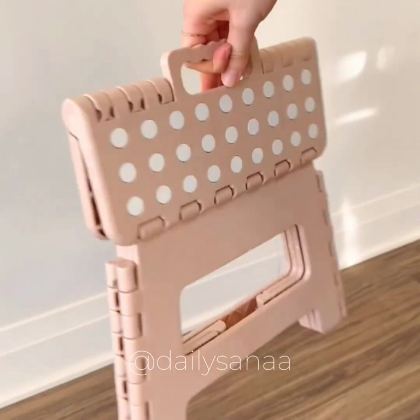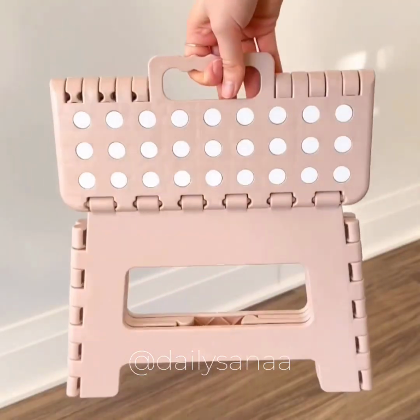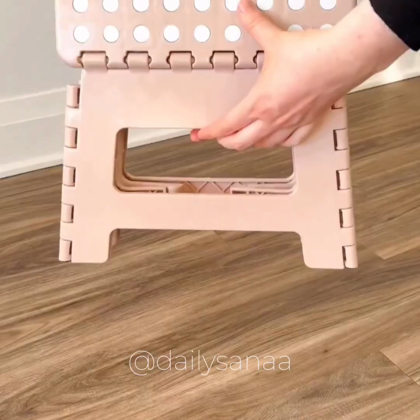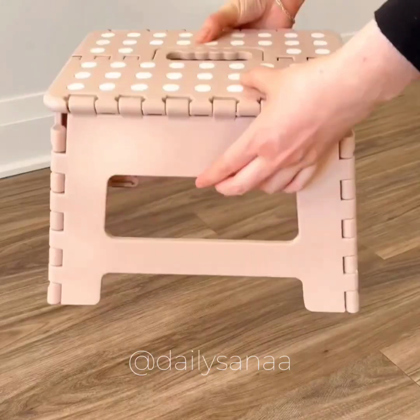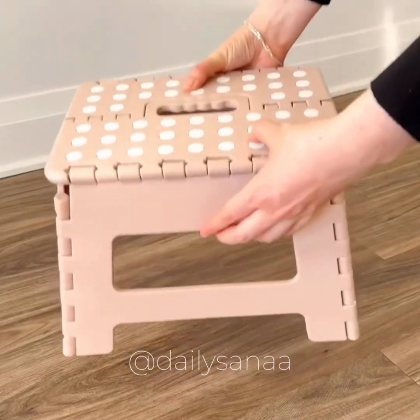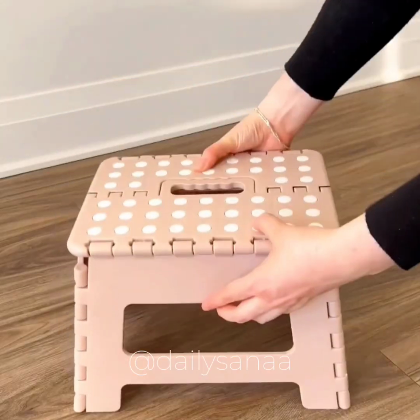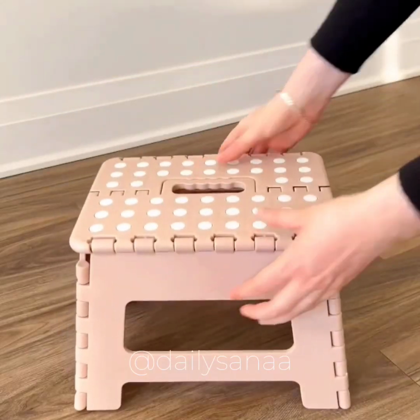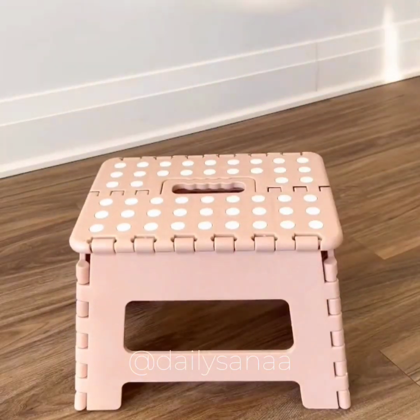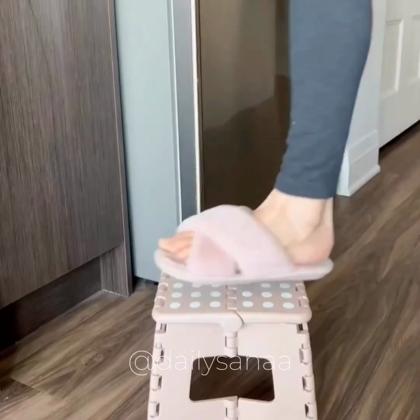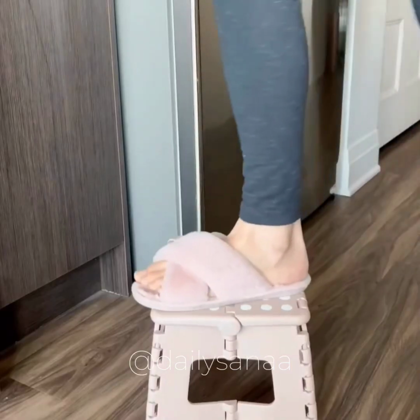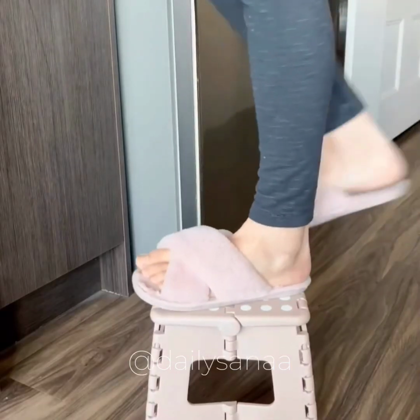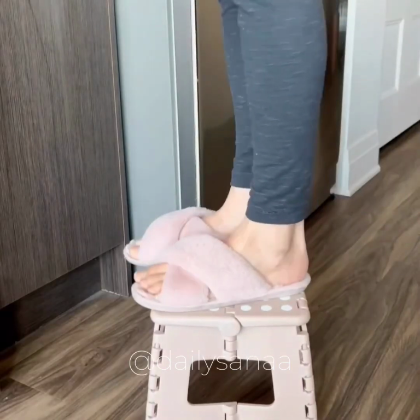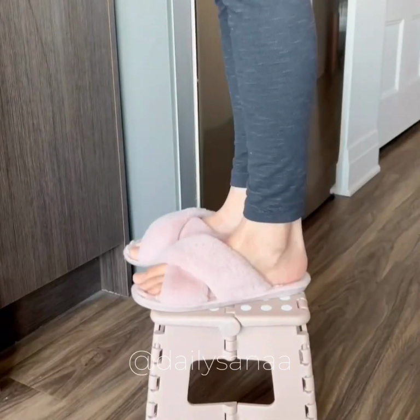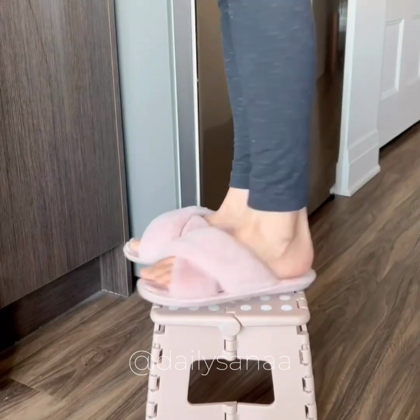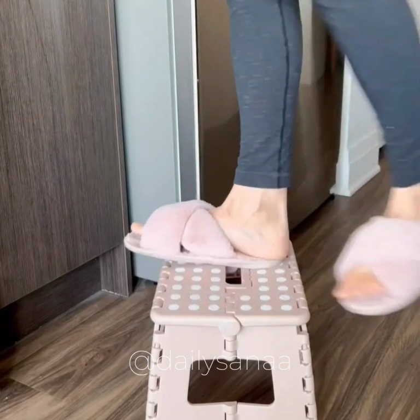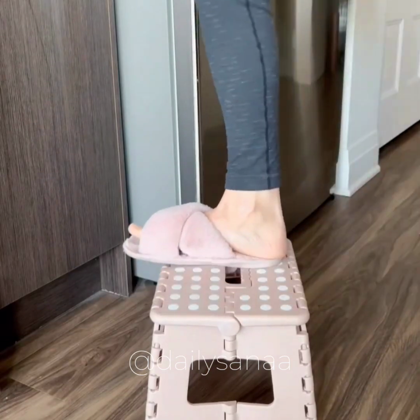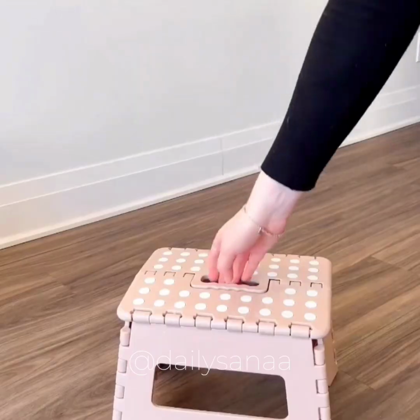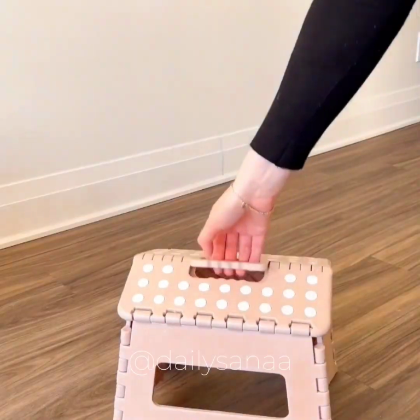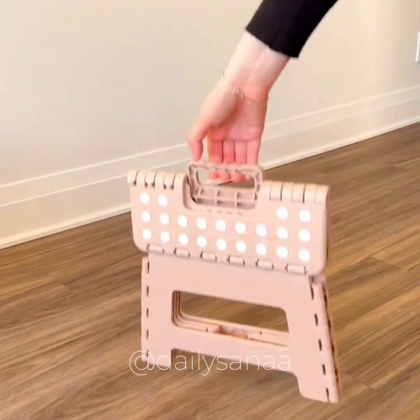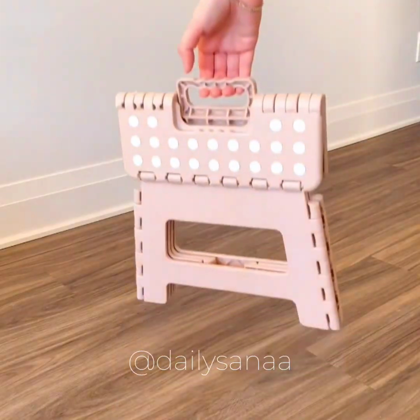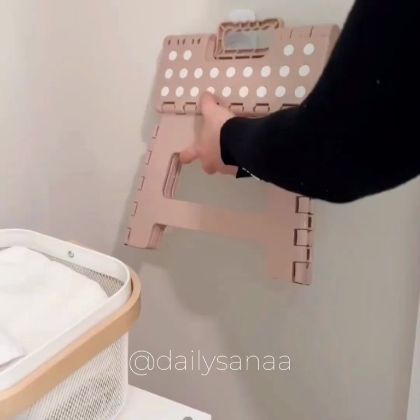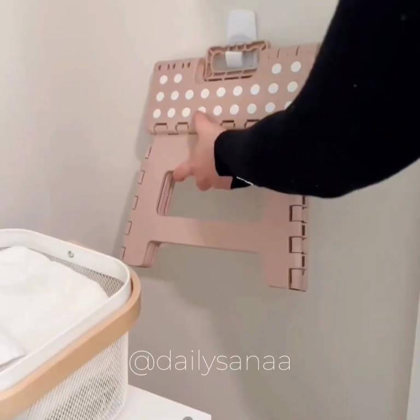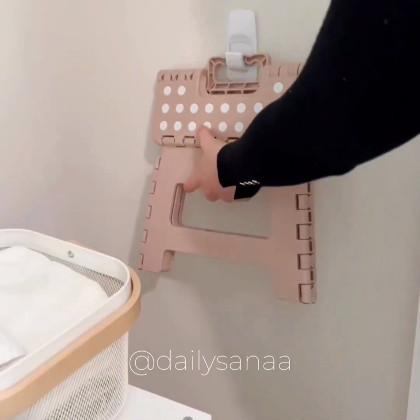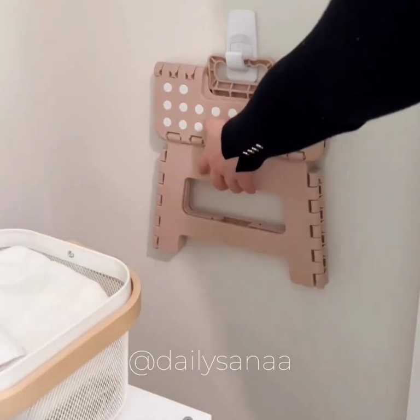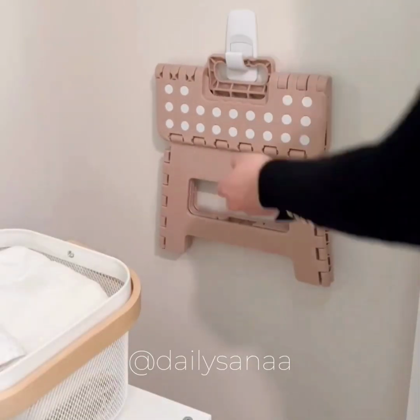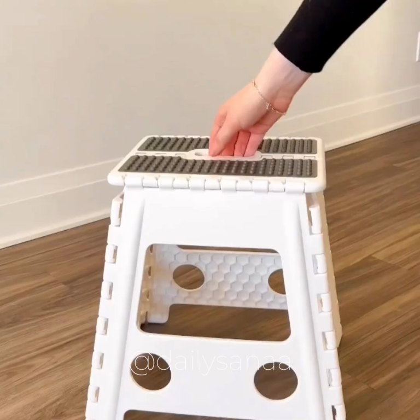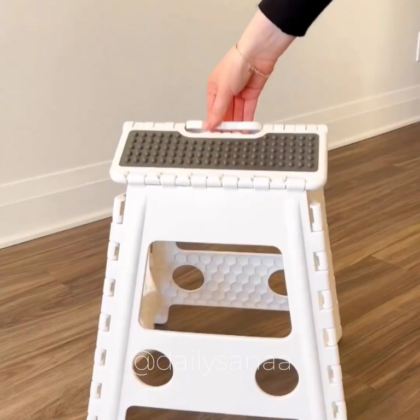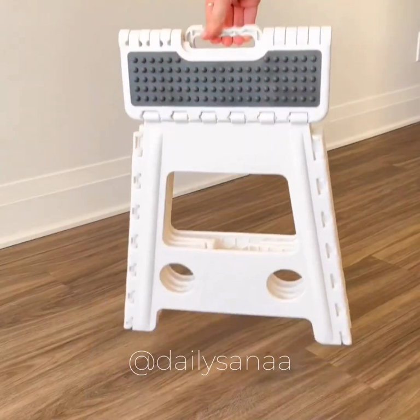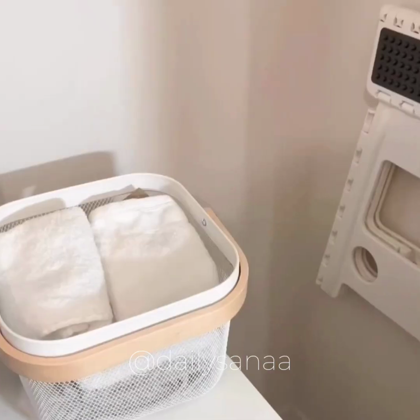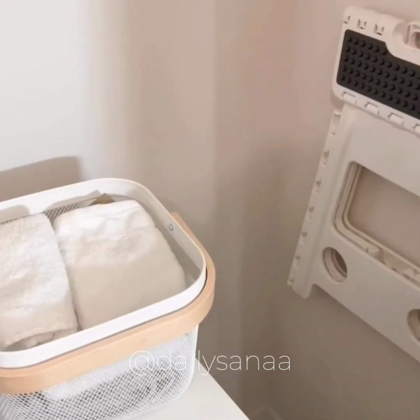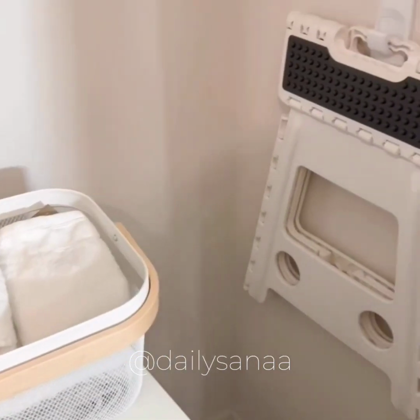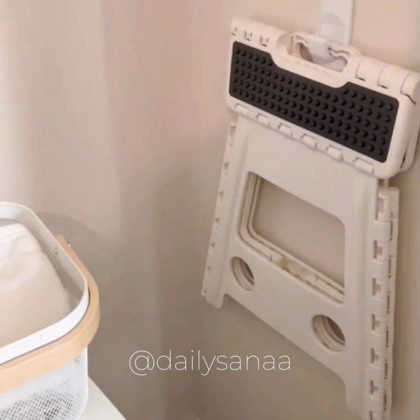This is the perfect step stool to use around the house — it's very light and comes in a bunch of different sizes and colors.